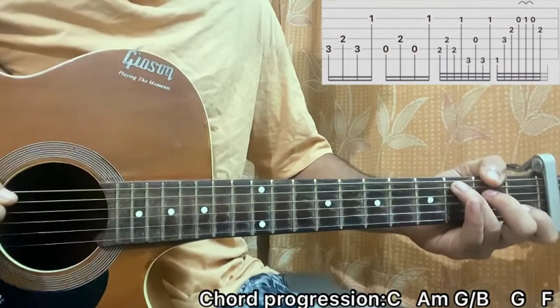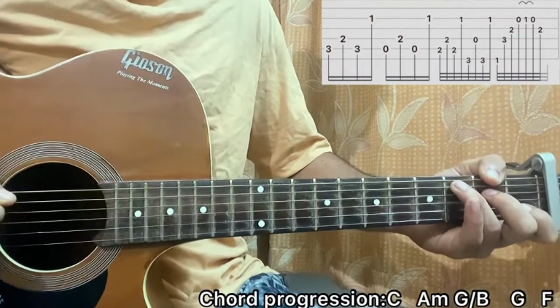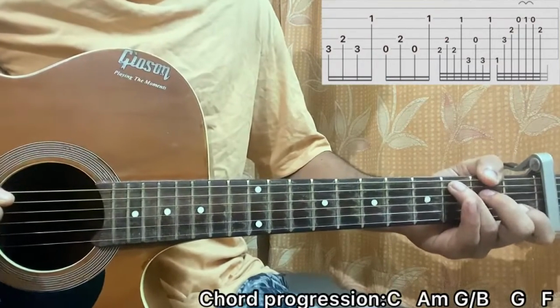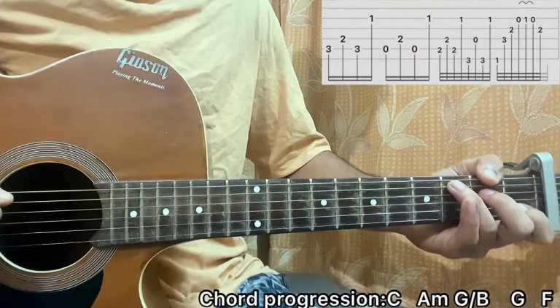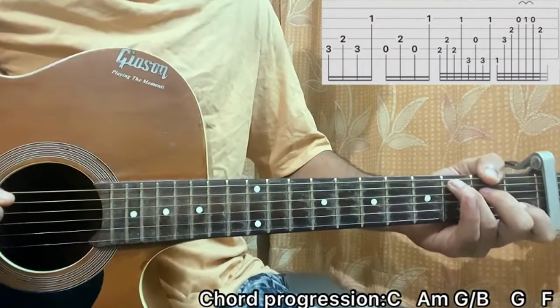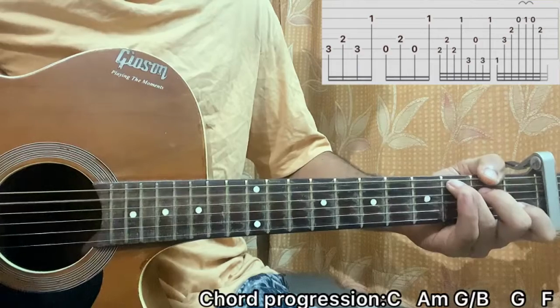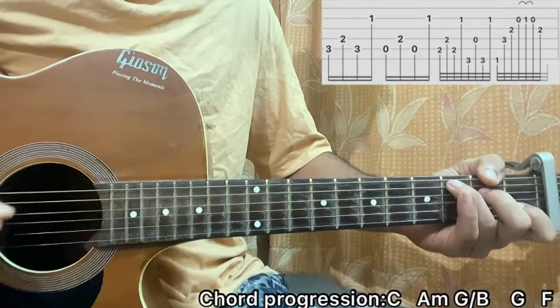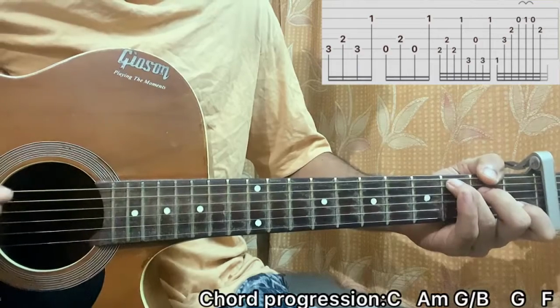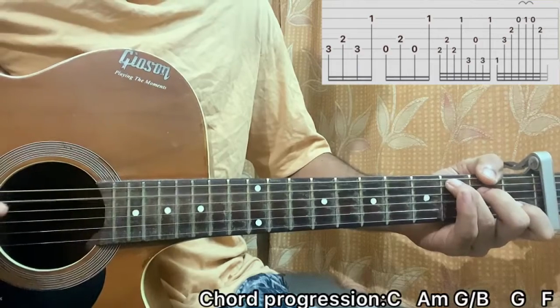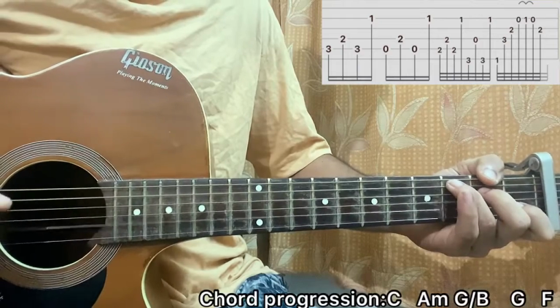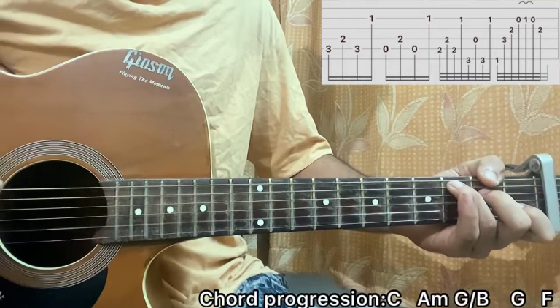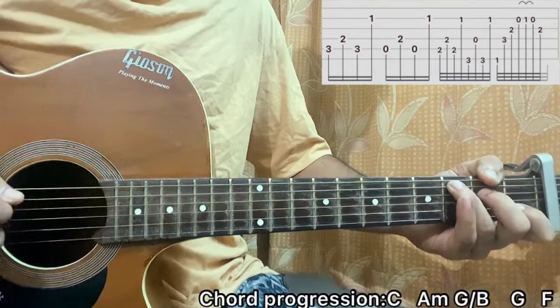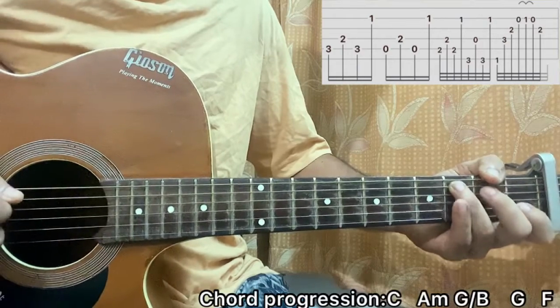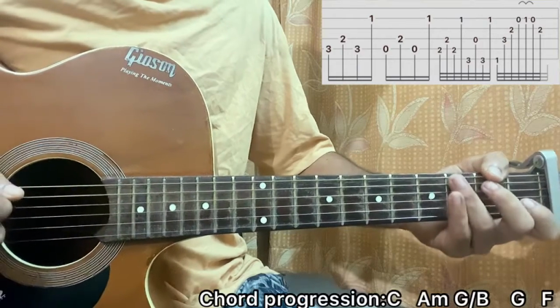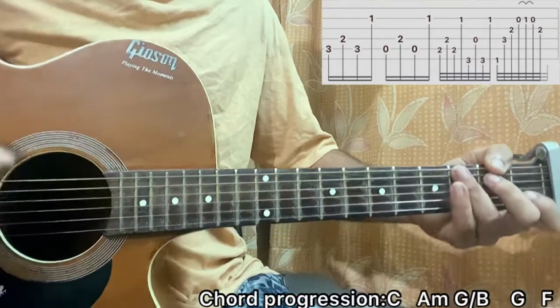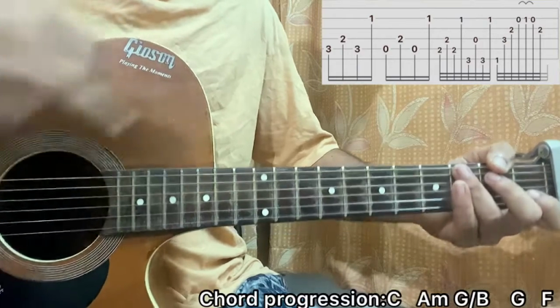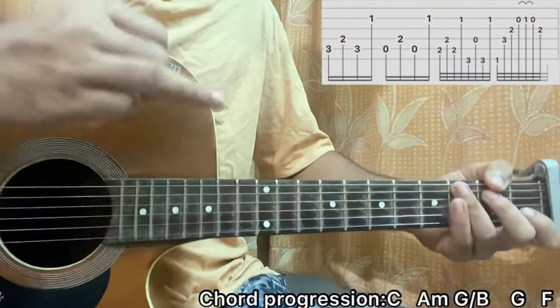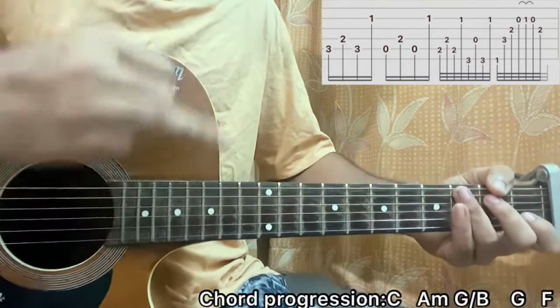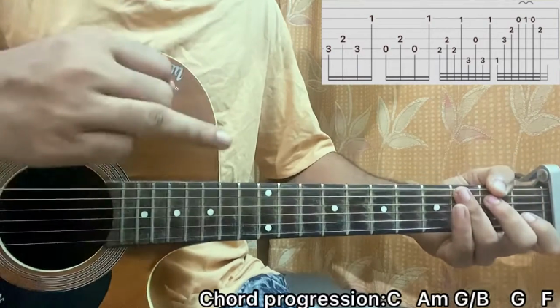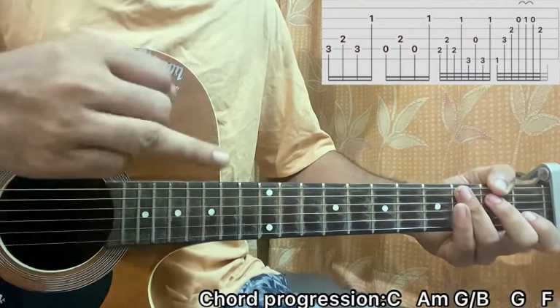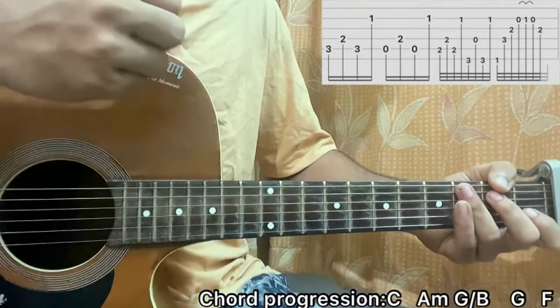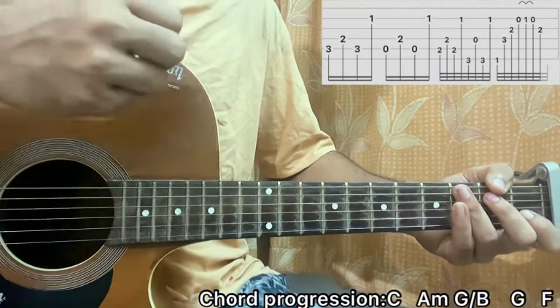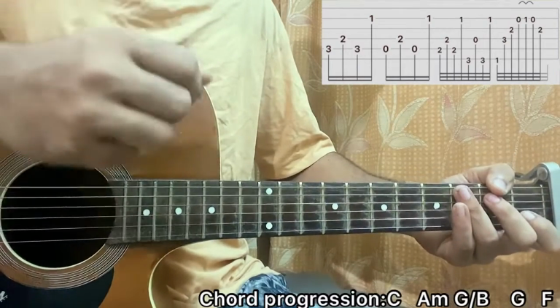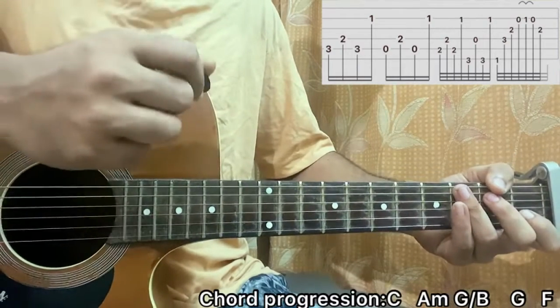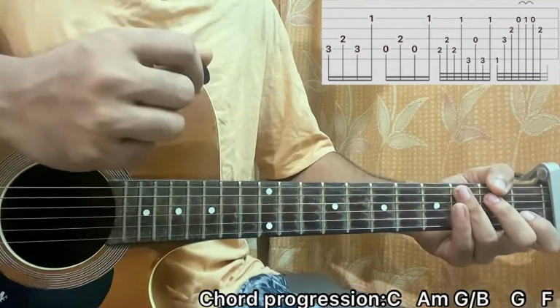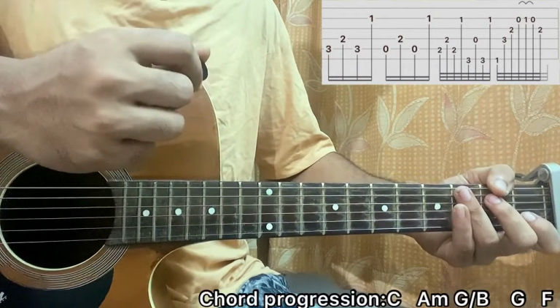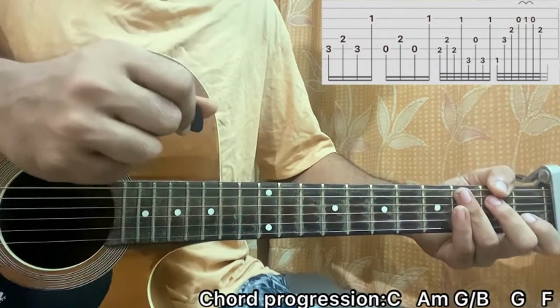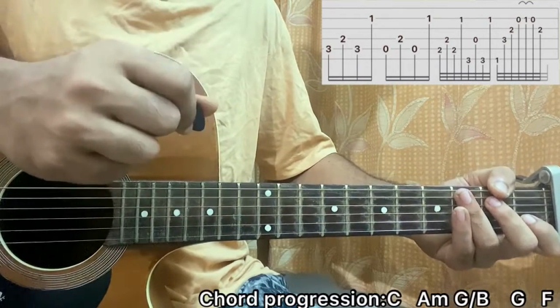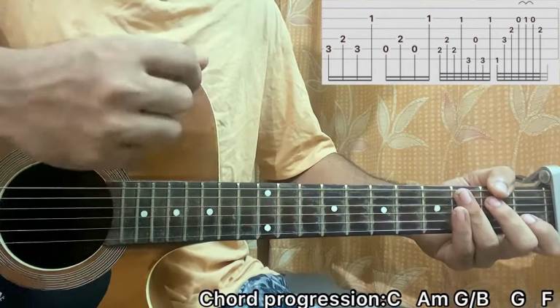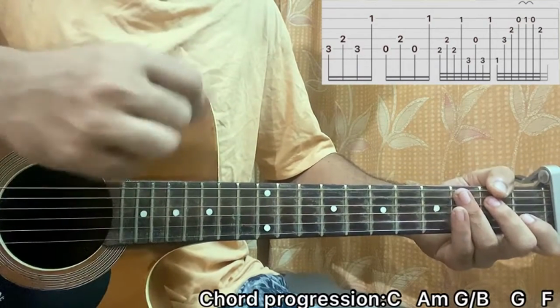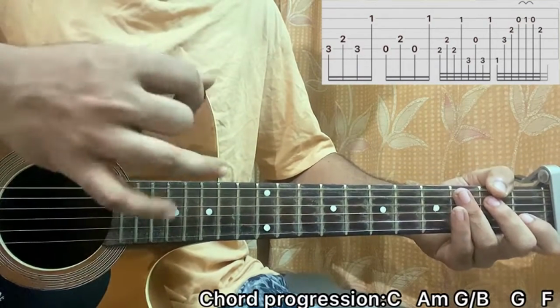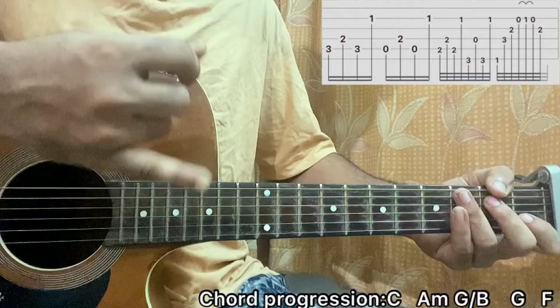So it starts with the C major chord — just hold the C major chord. And with the plectrum, palm mute it. You'll do: A, D, A, B. I use my ring finger to pluck the B string, so it goes A, D, A, B.